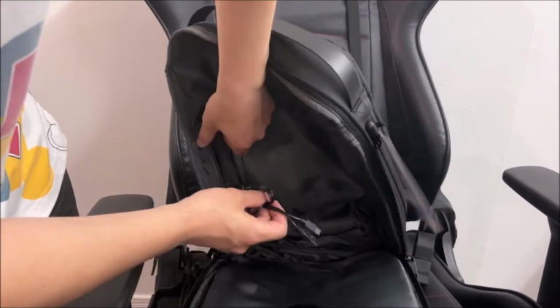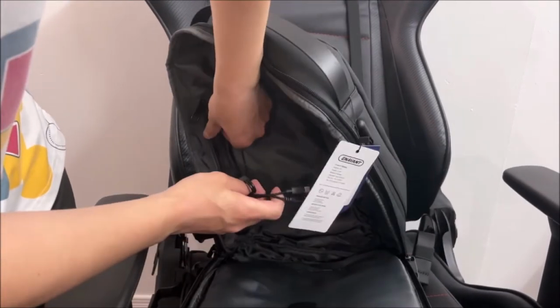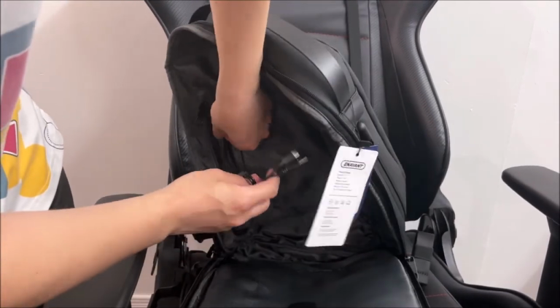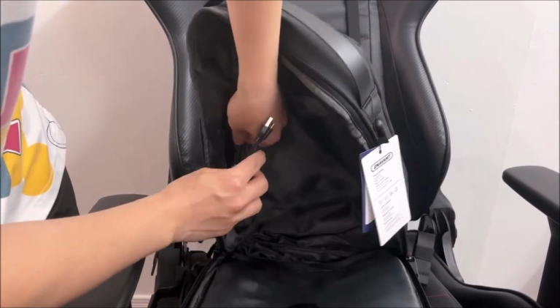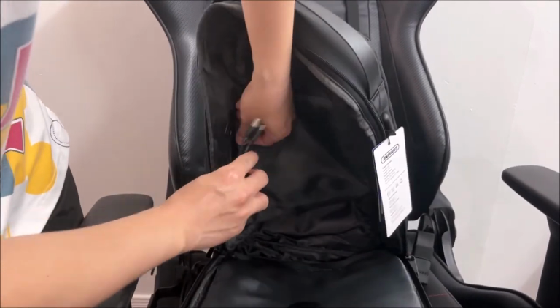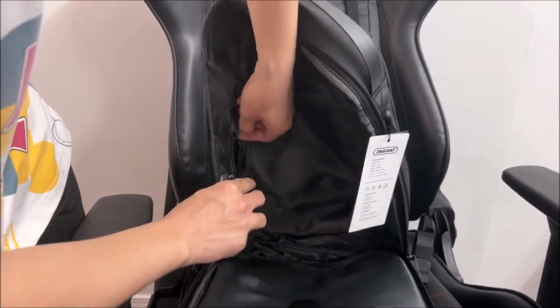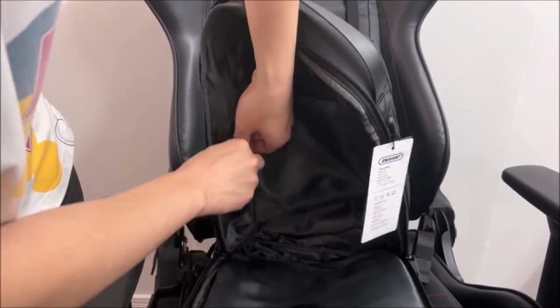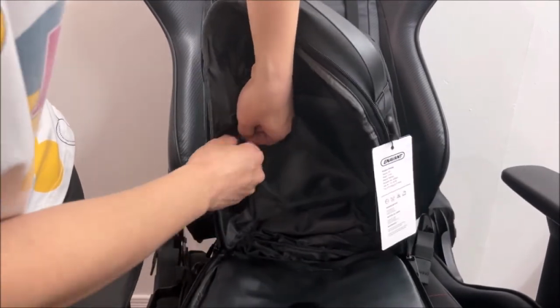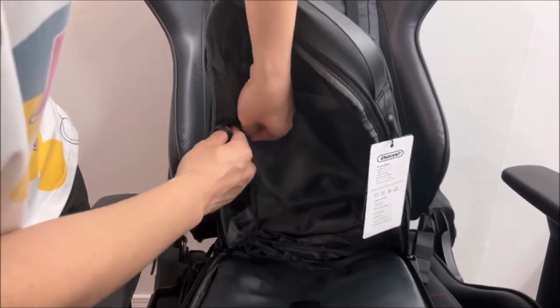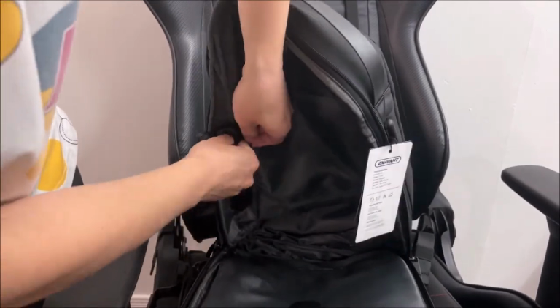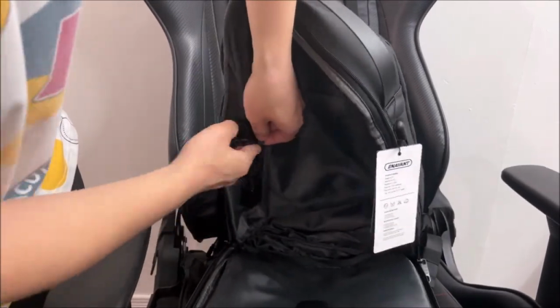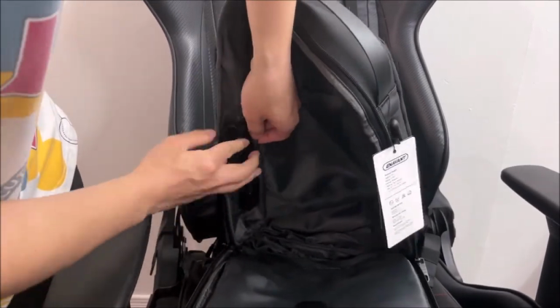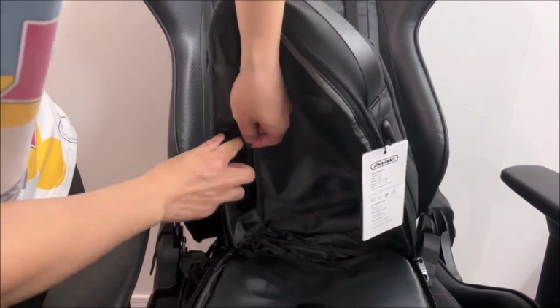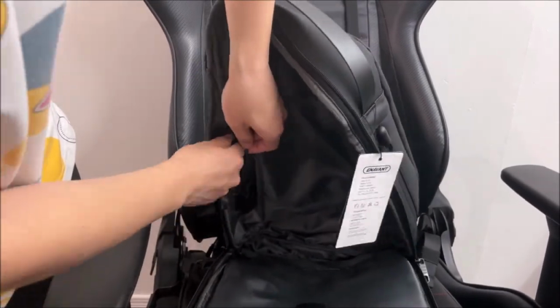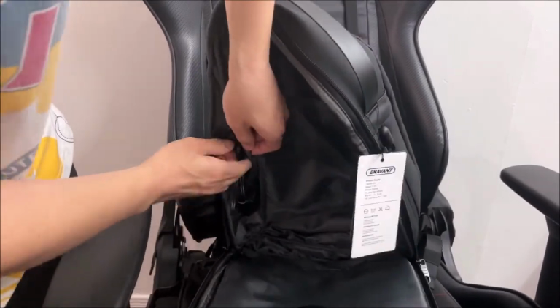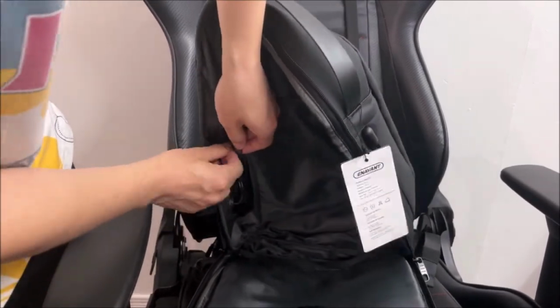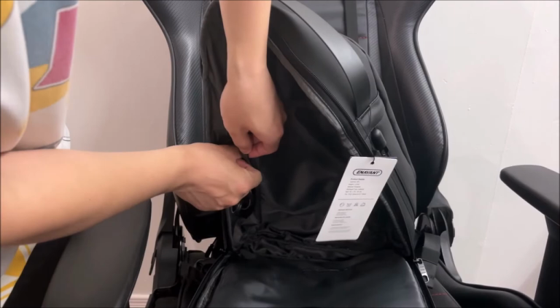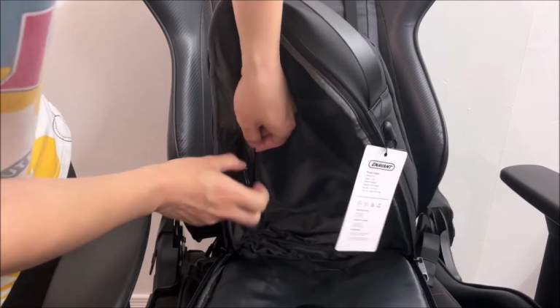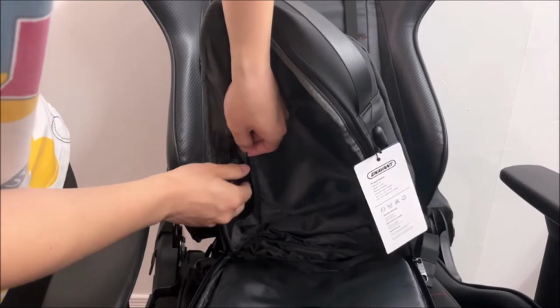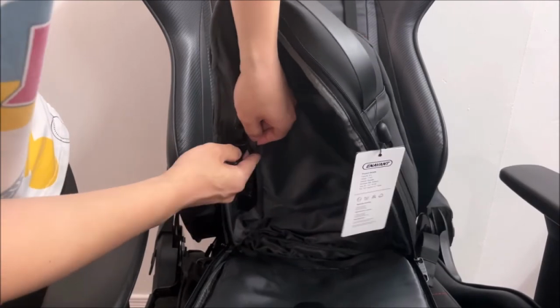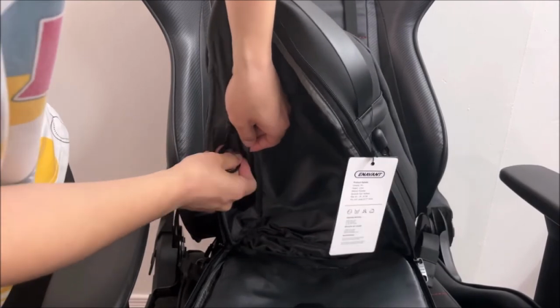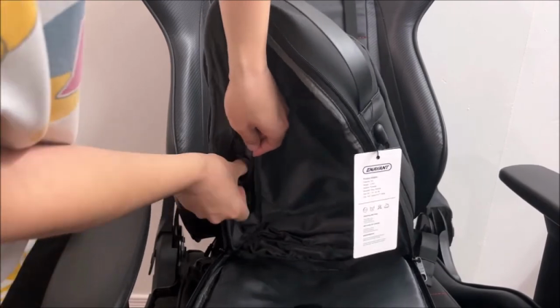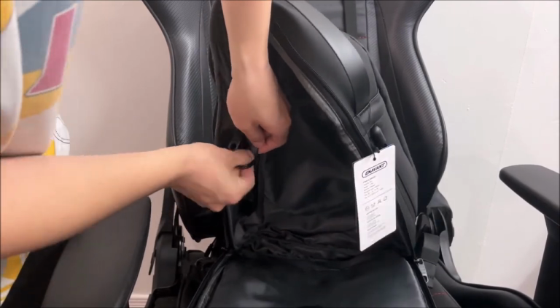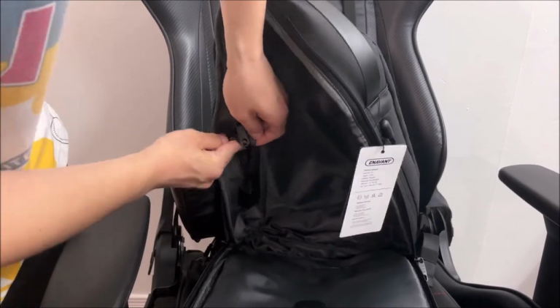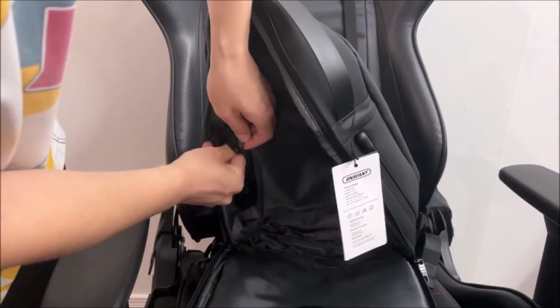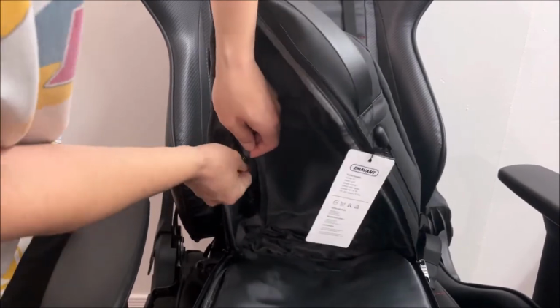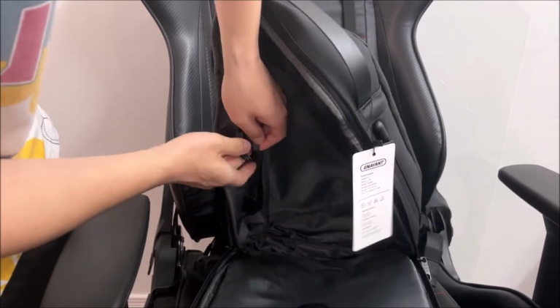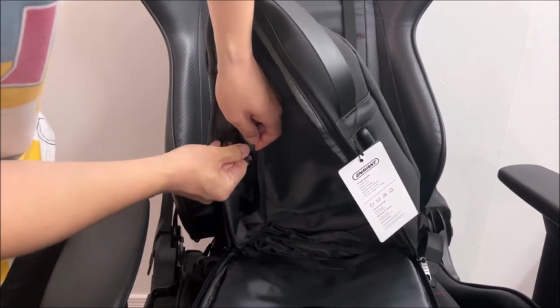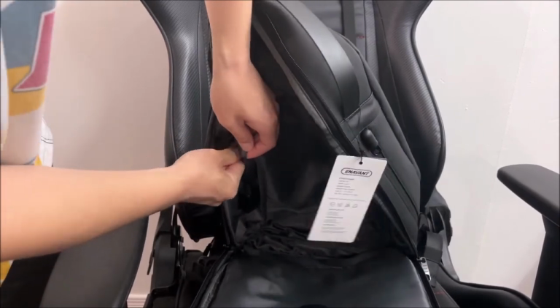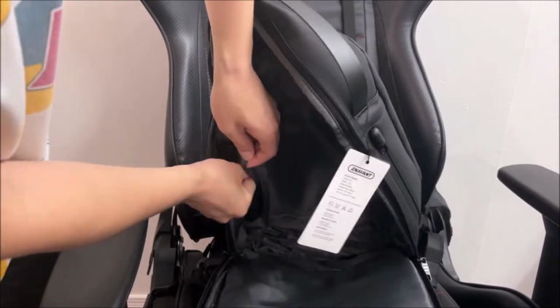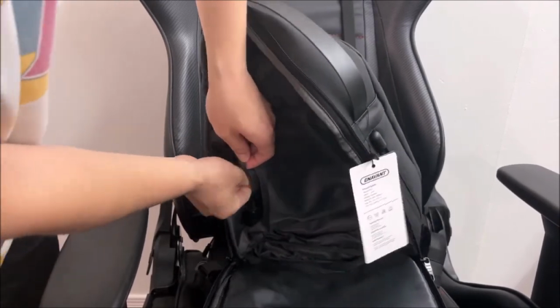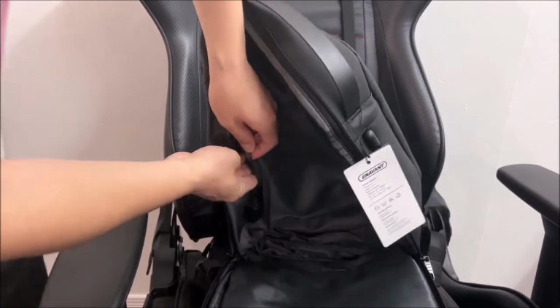There is a little pouch to store your cables, but you won't fit your power bank in there.